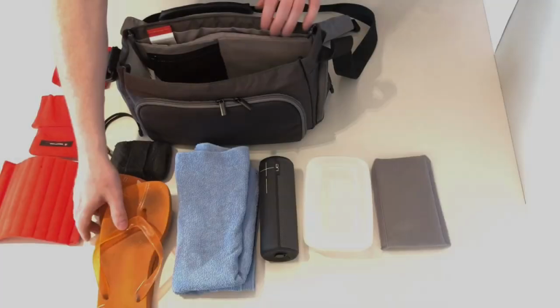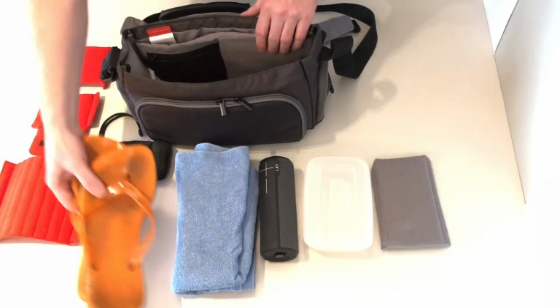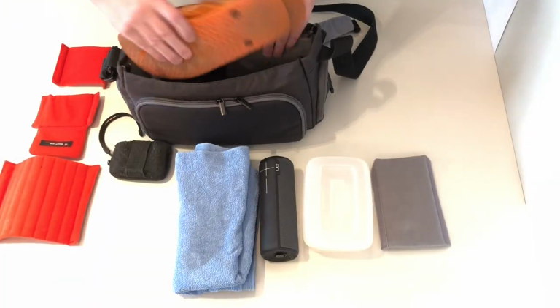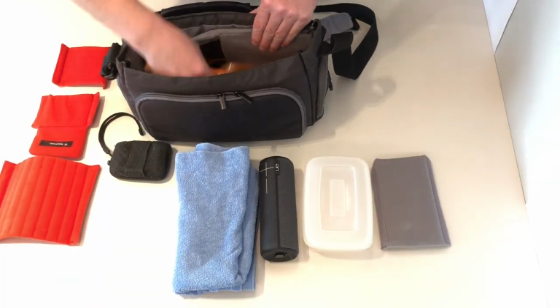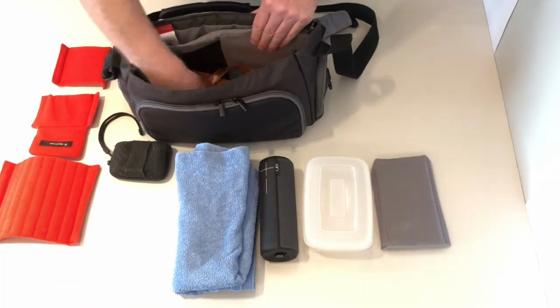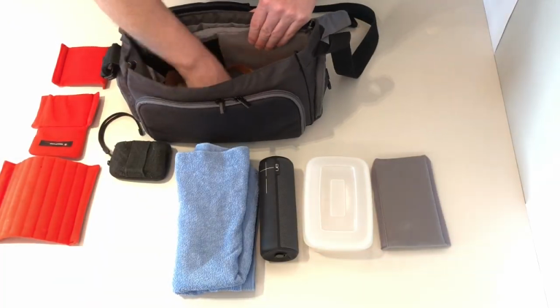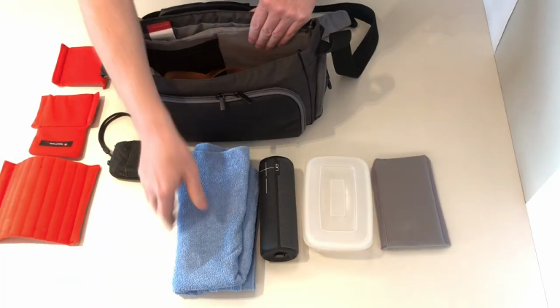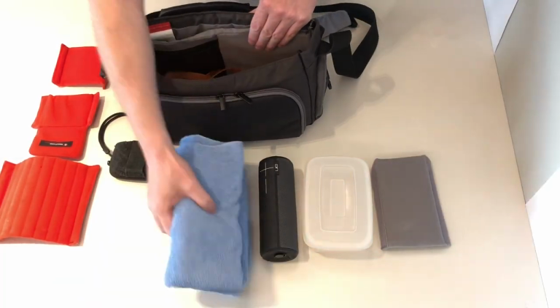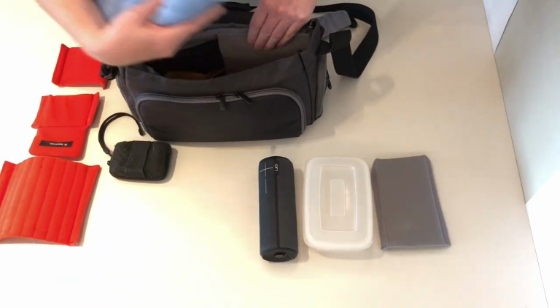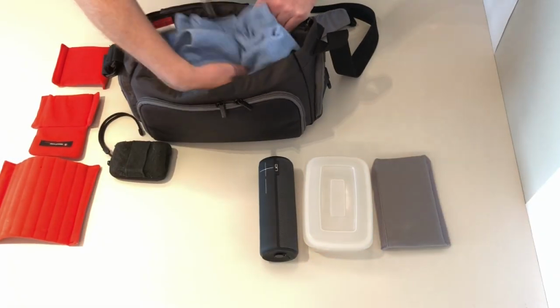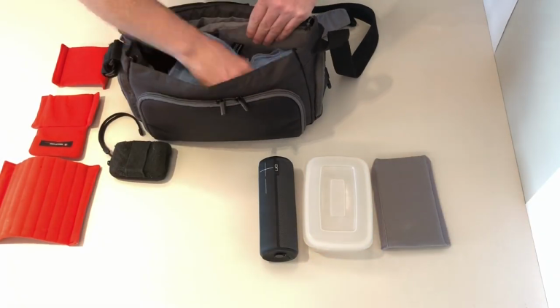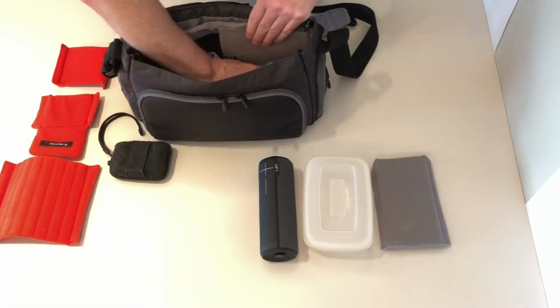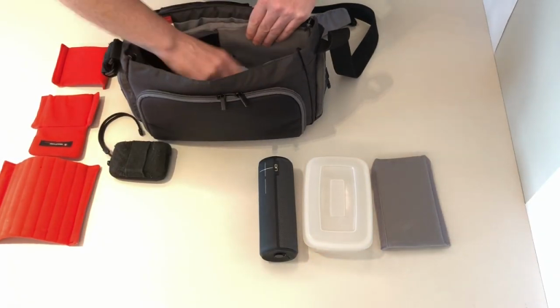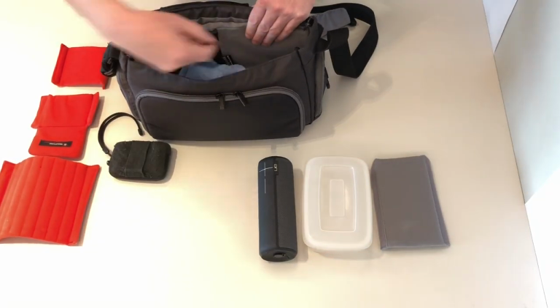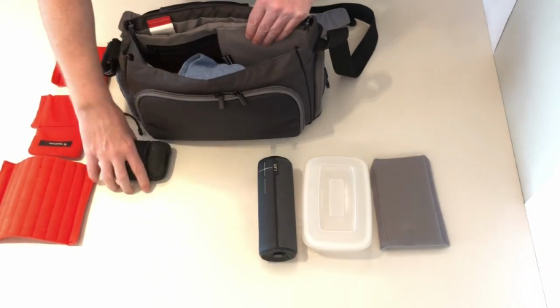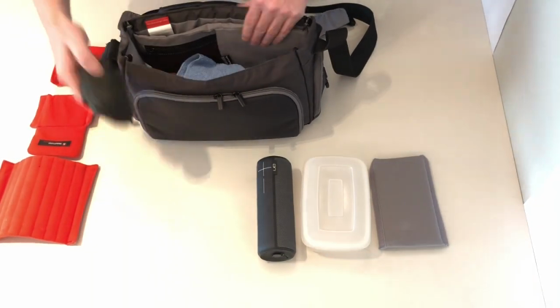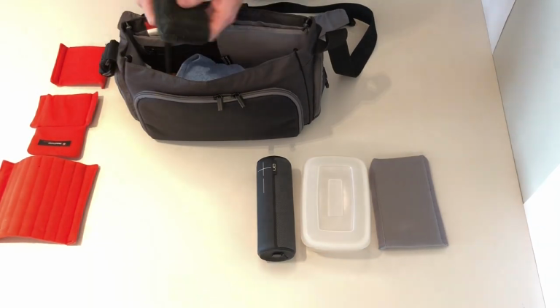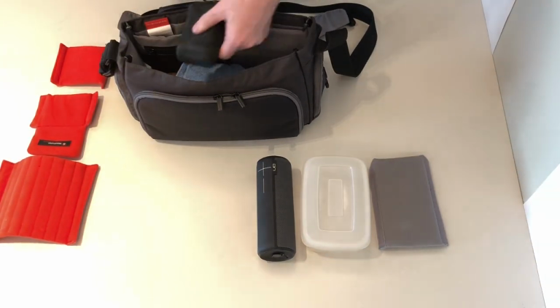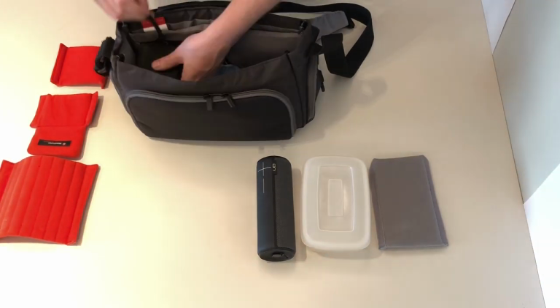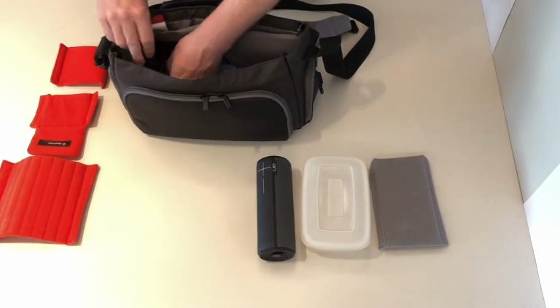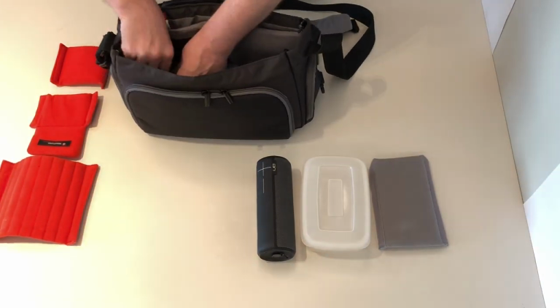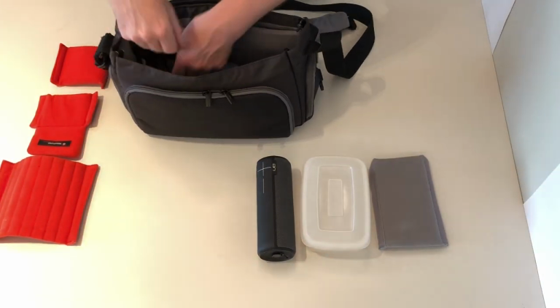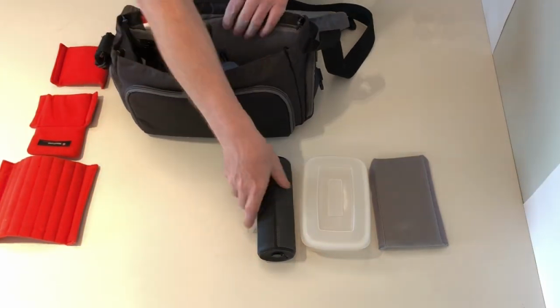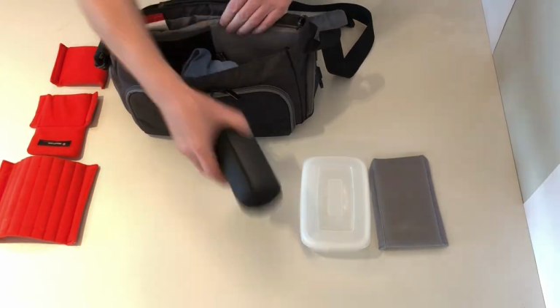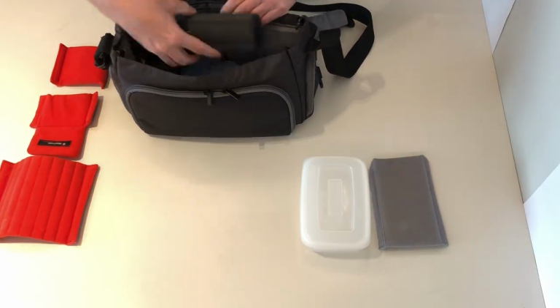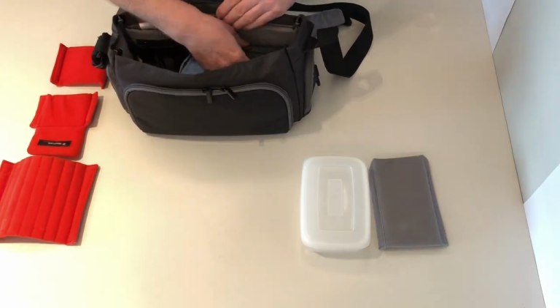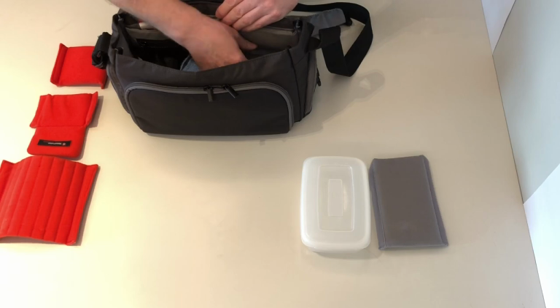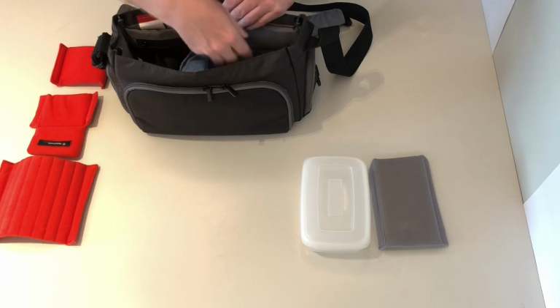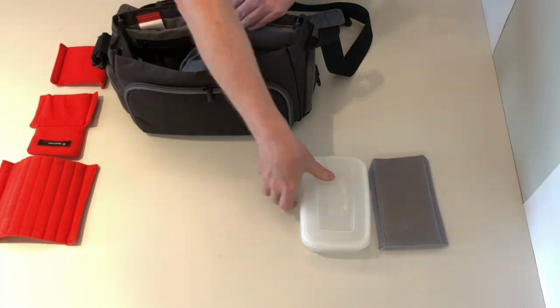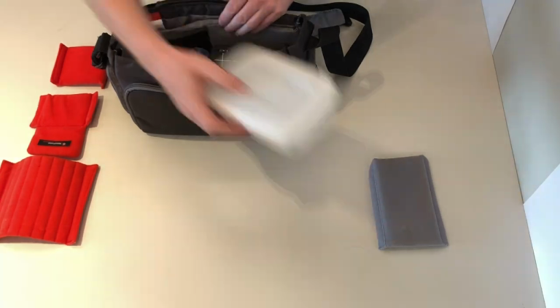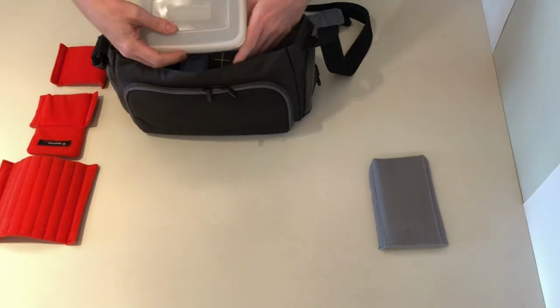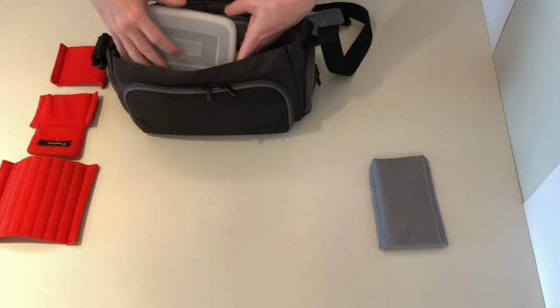If you remove the internal protection dividers, it becomes a great everyday bag to use as you like.